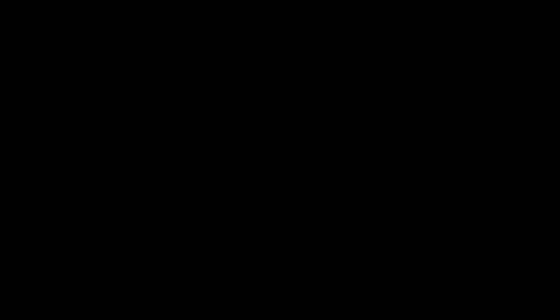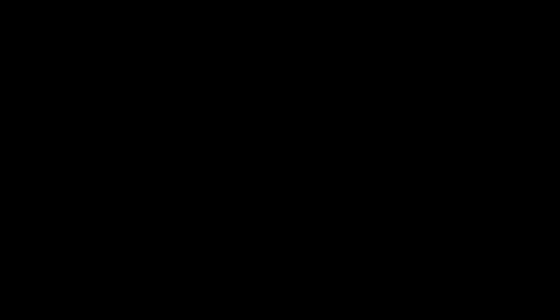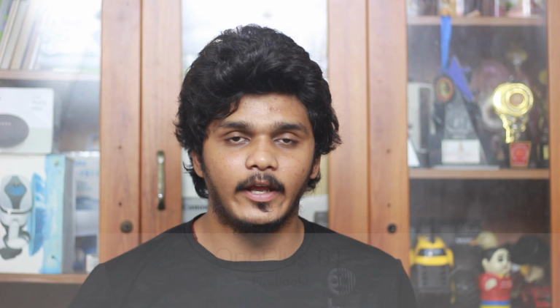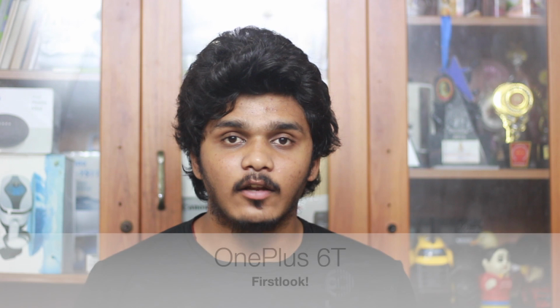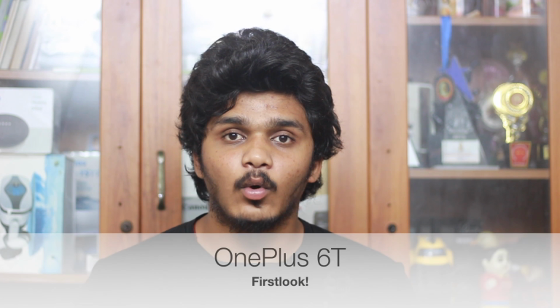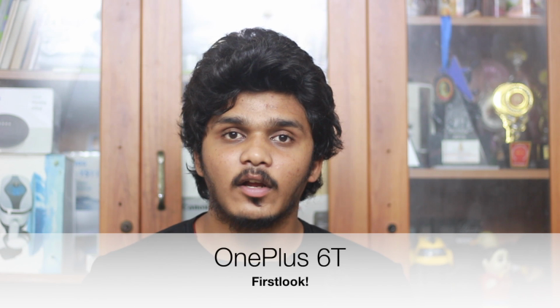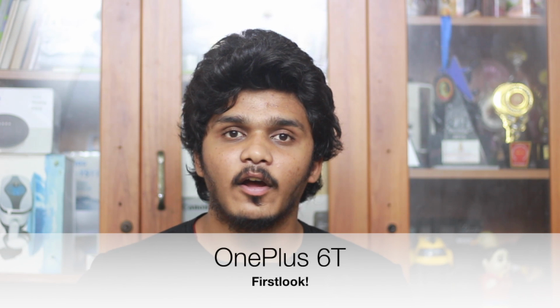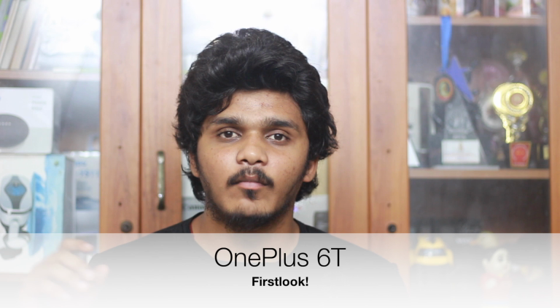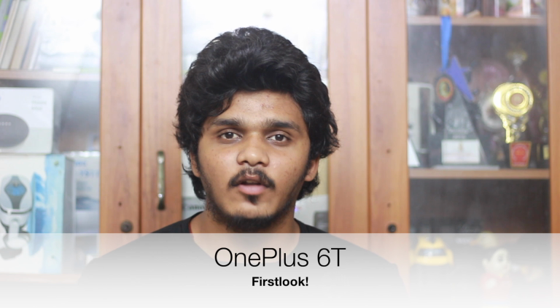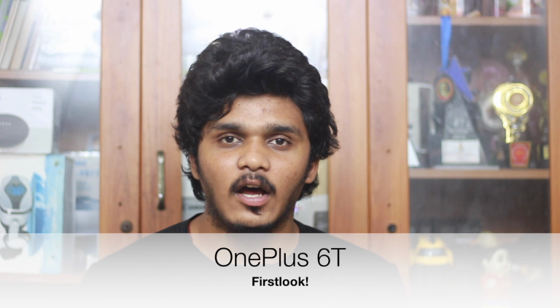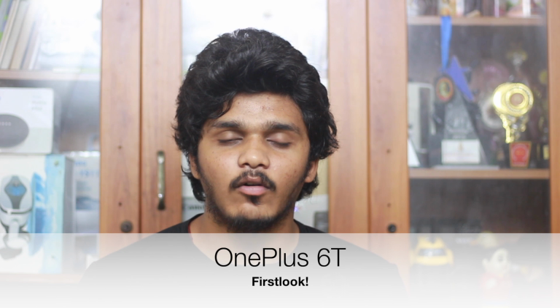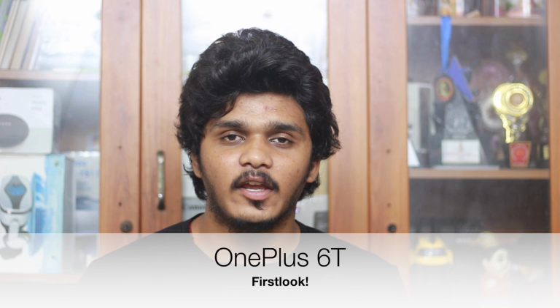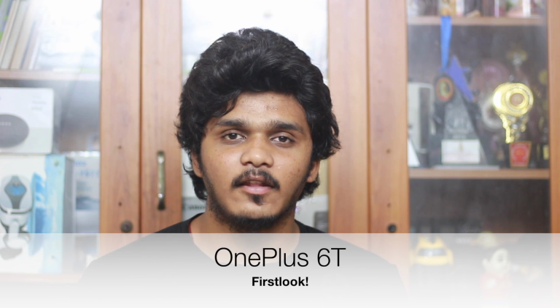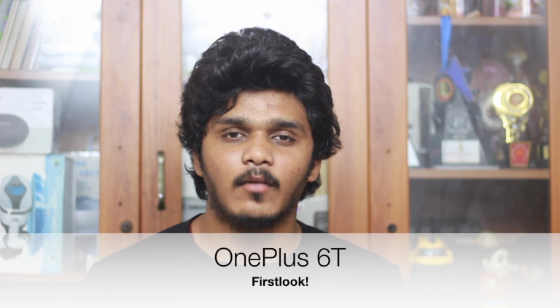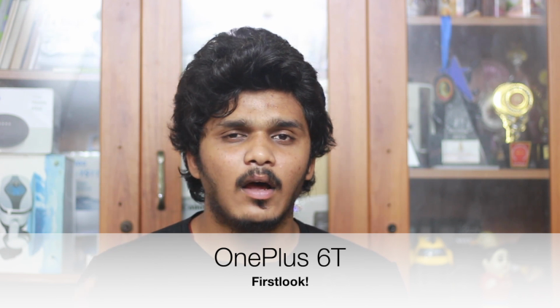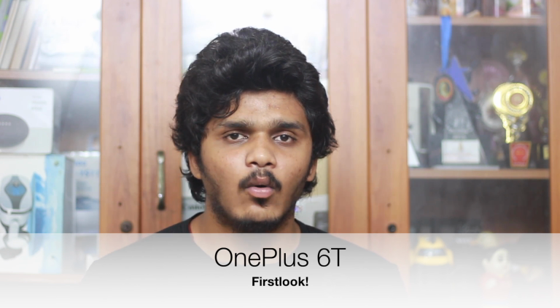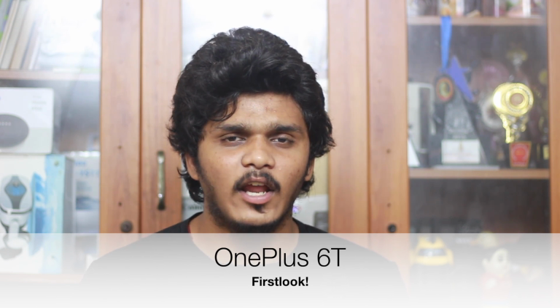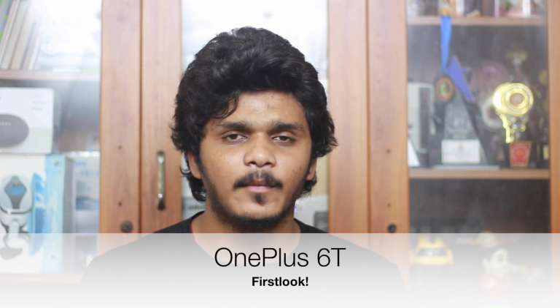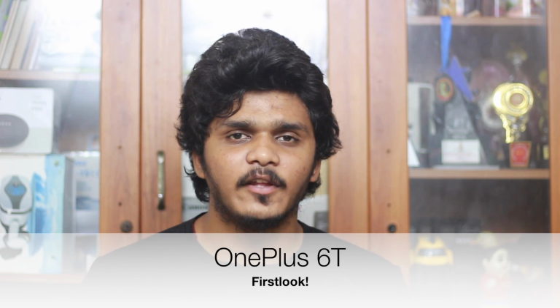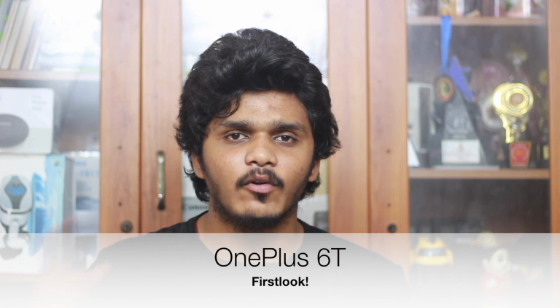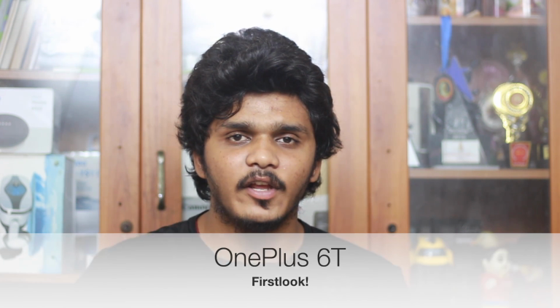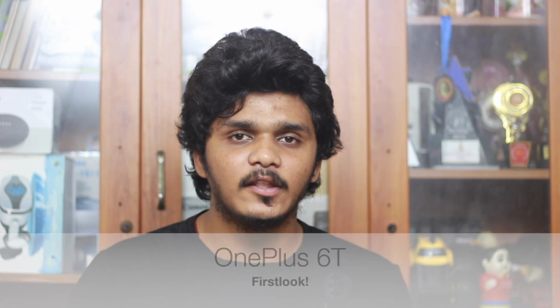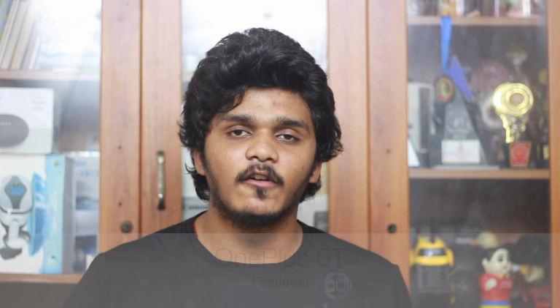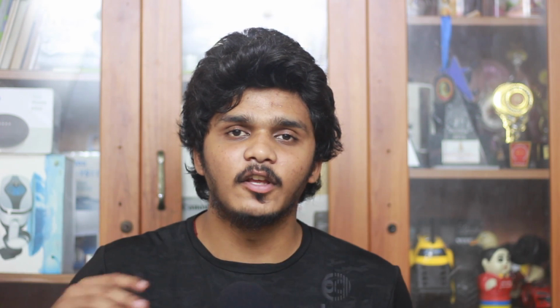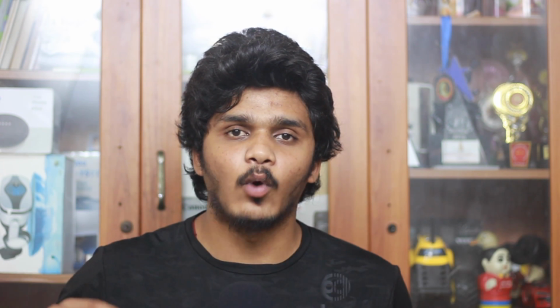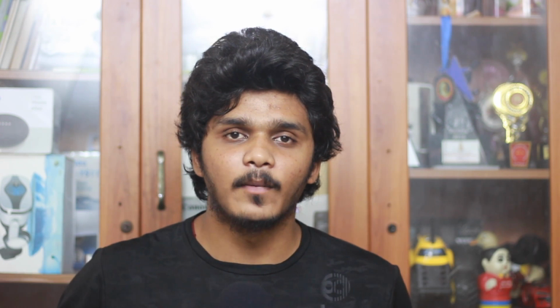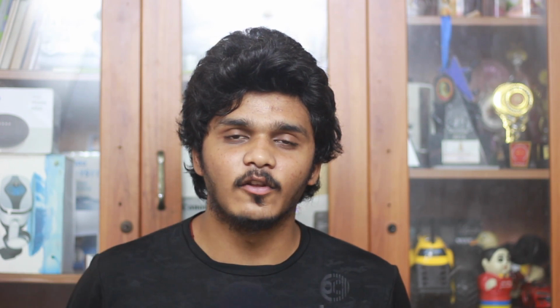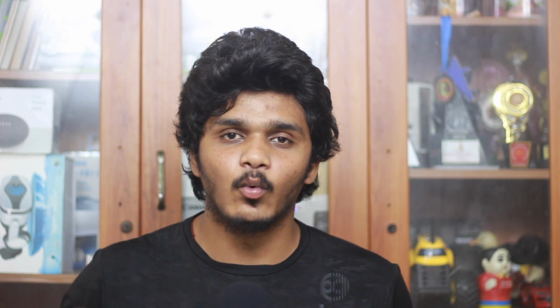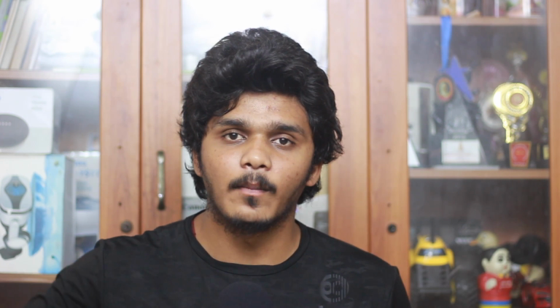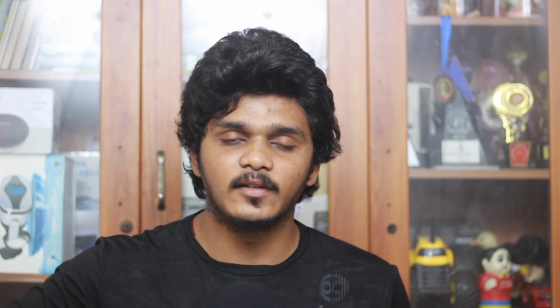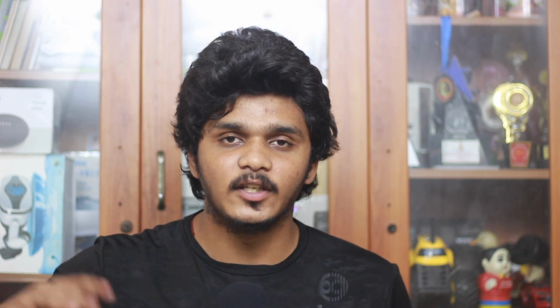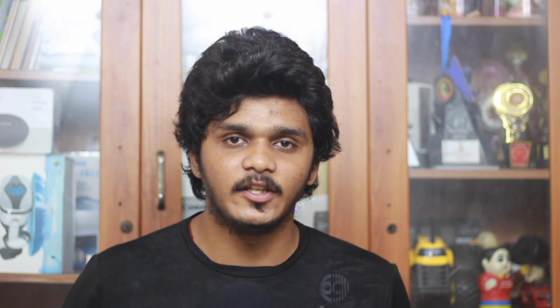Hello everyone, my name is Kiki Thamala. You know that OnePlus has launched a new OnePlus 6 and OnePlus 6T.